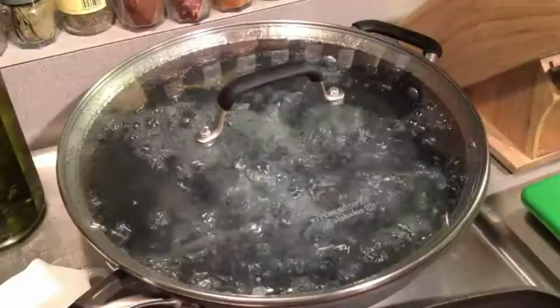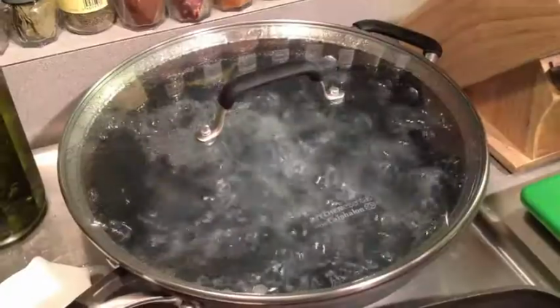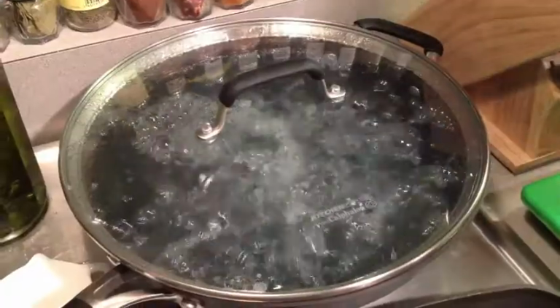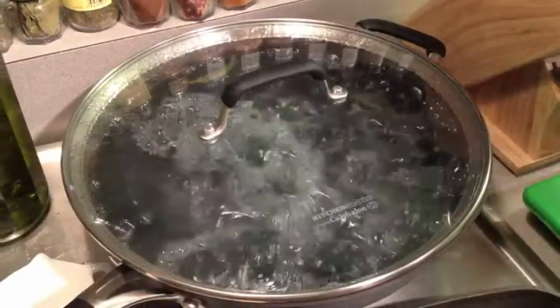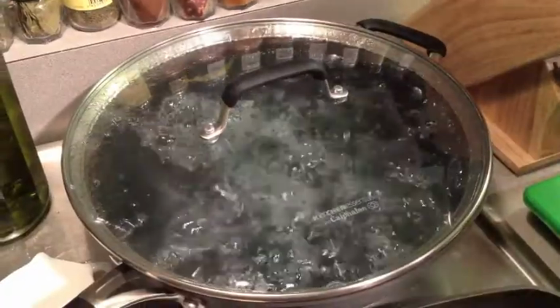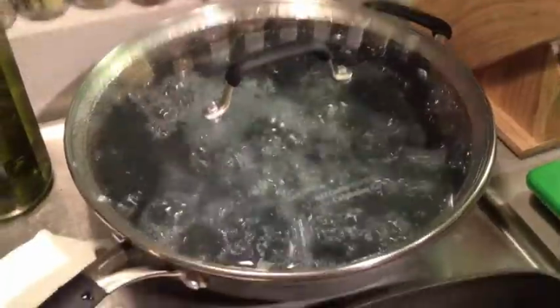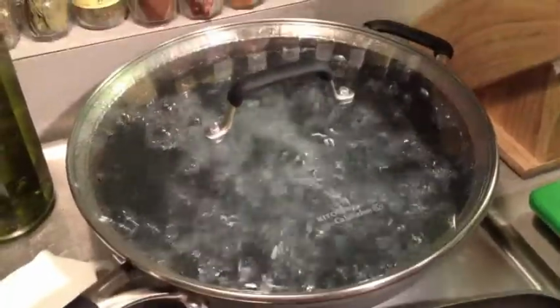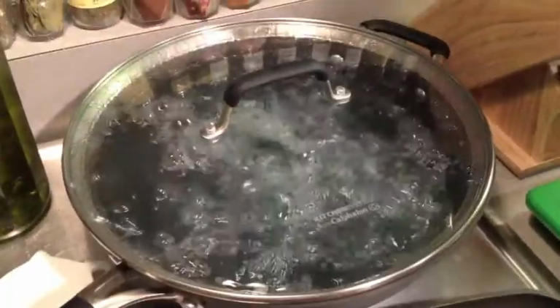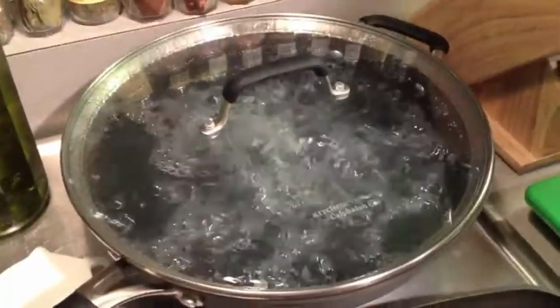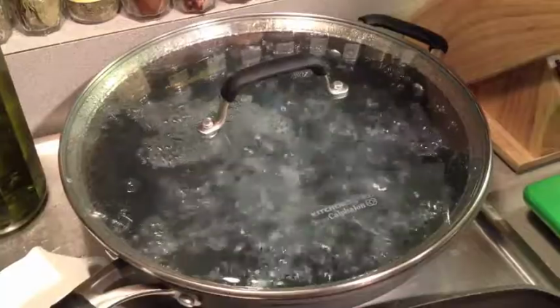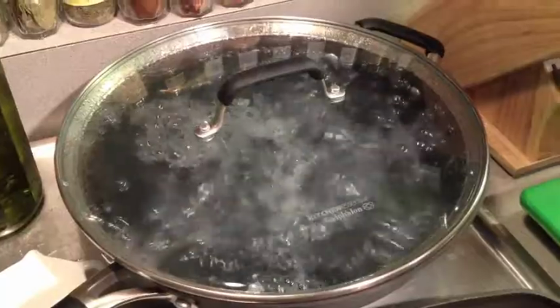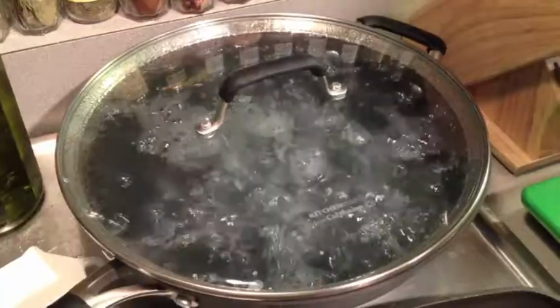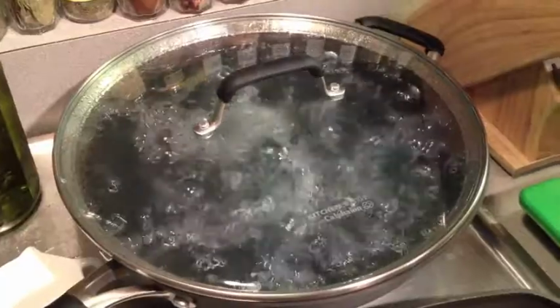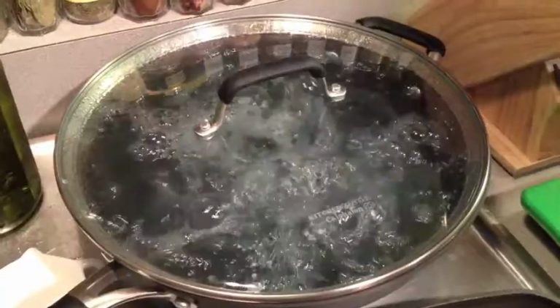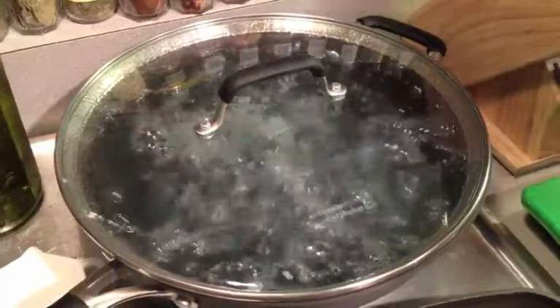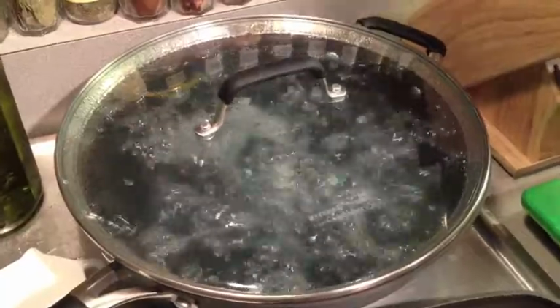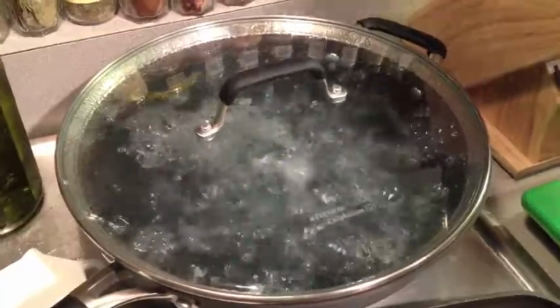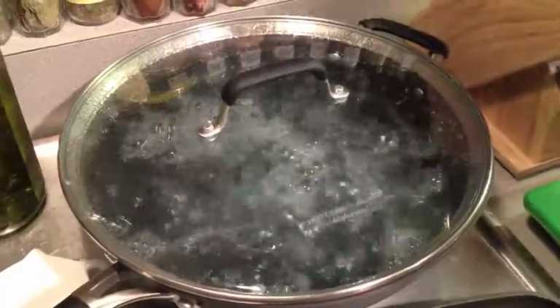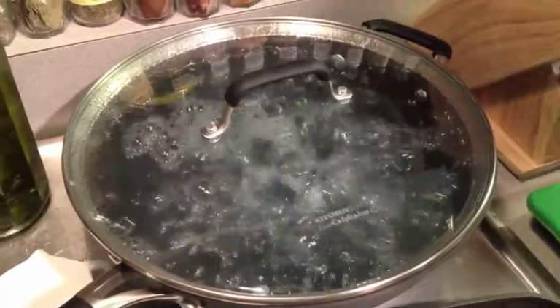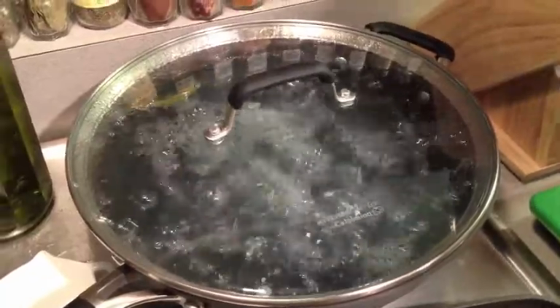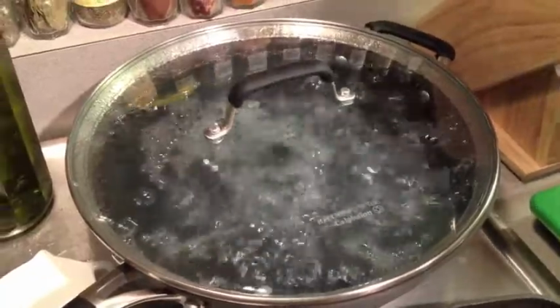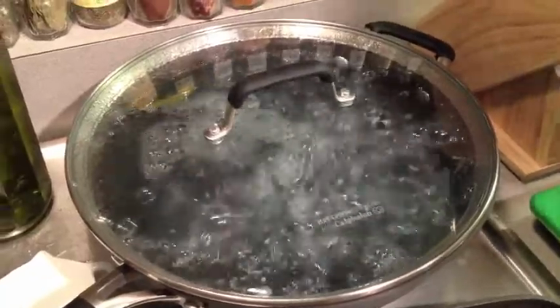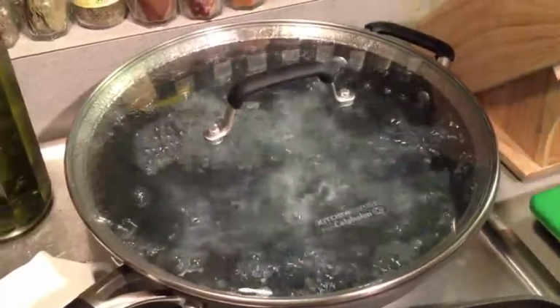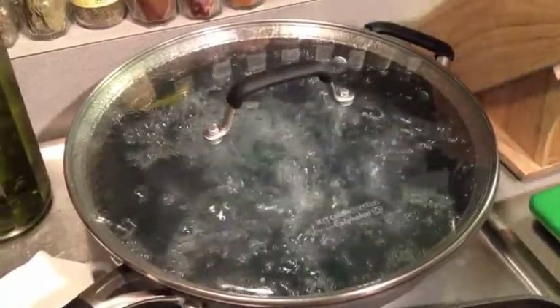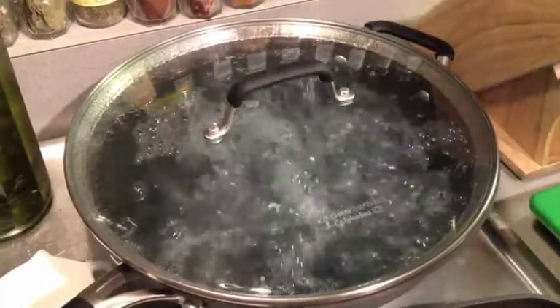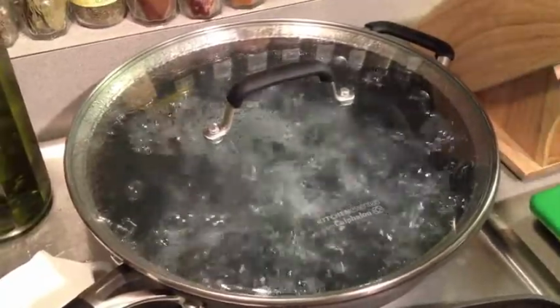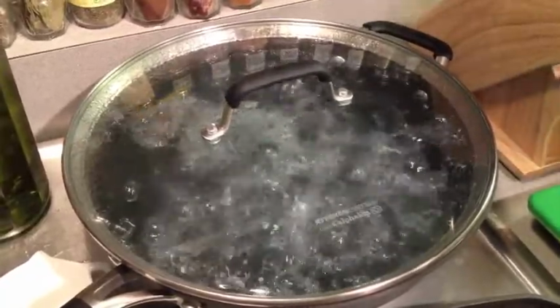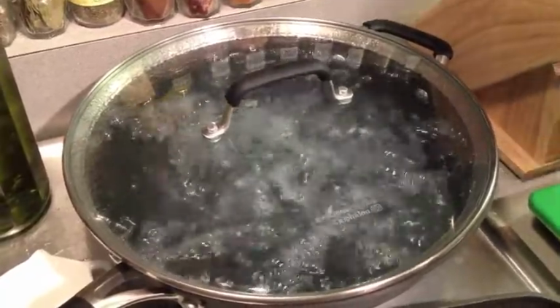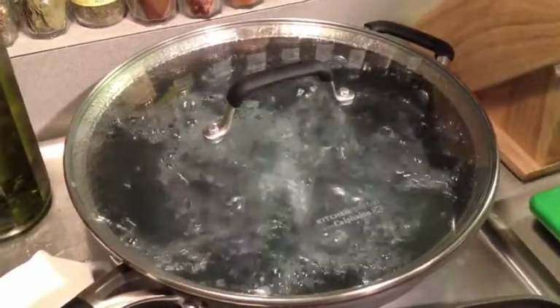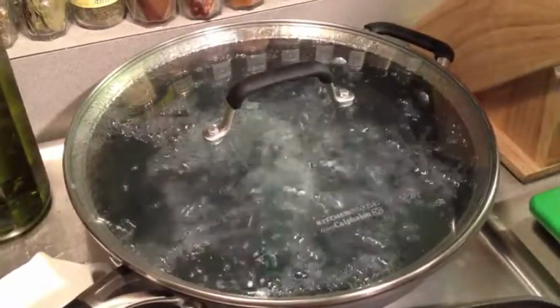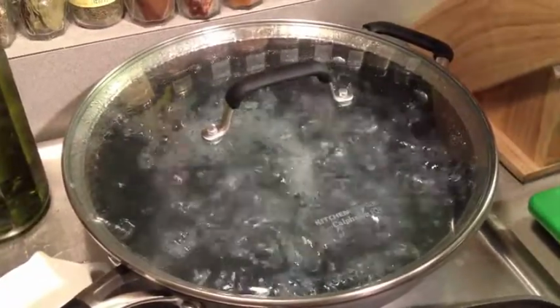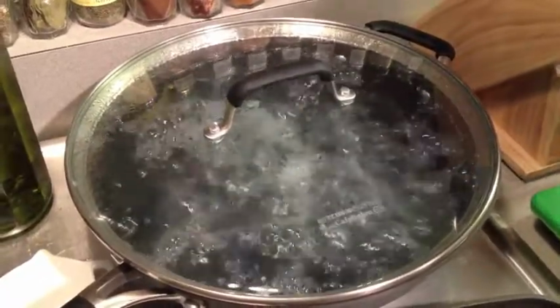An interesting side effect we've noticed from boiling these purple potatoes is that it has turned the water blue, which I think is quite cool.